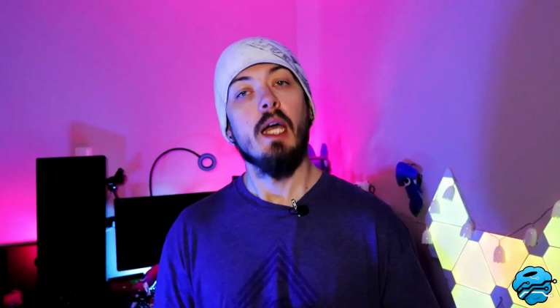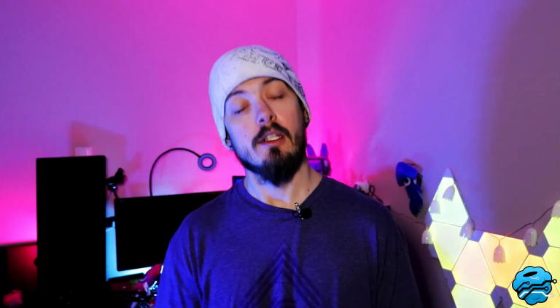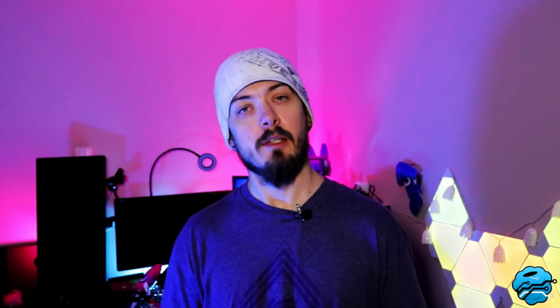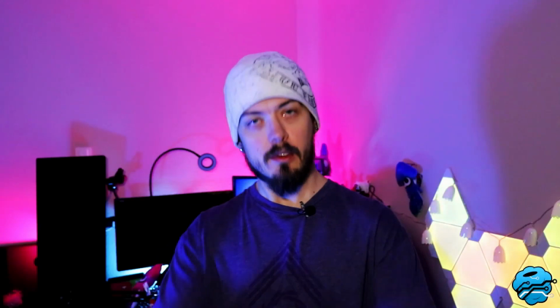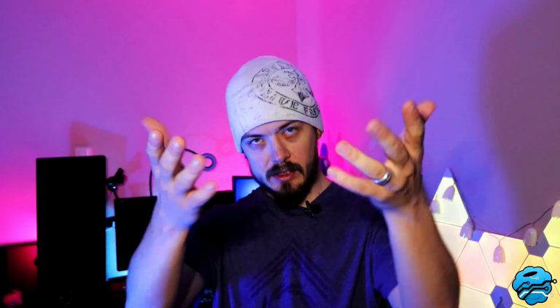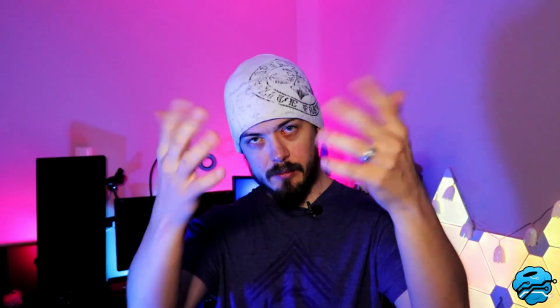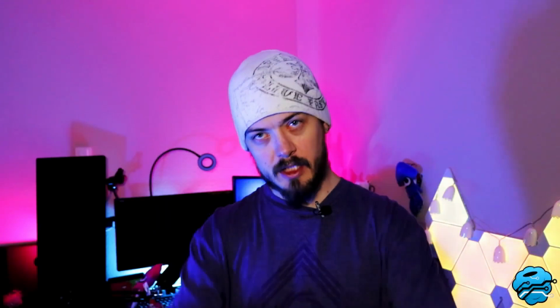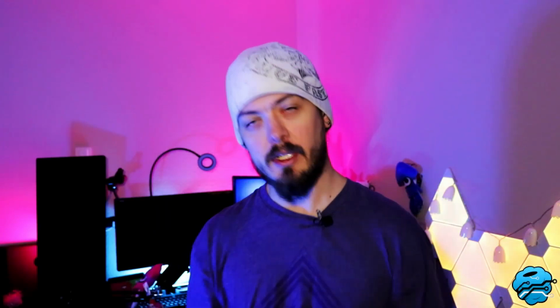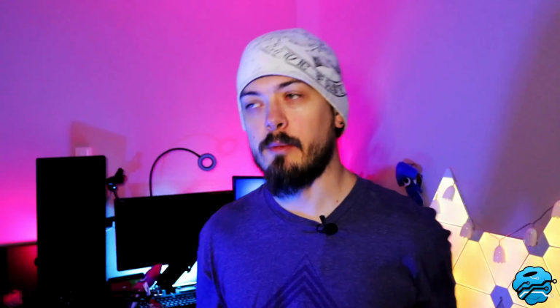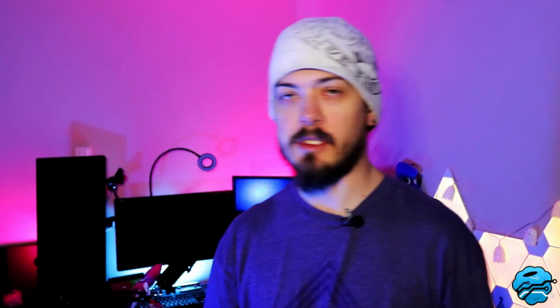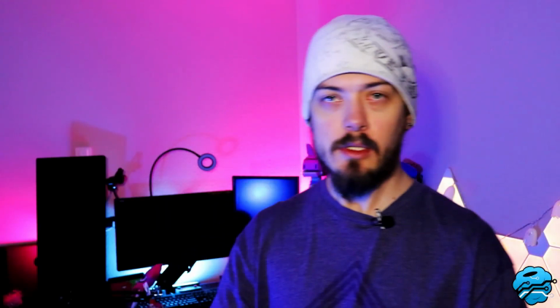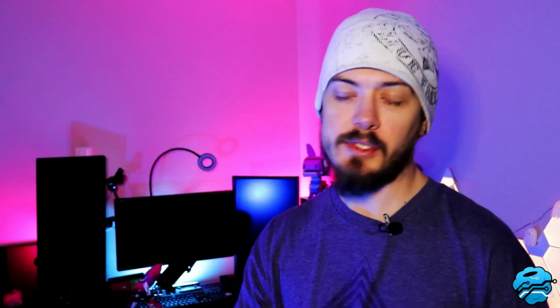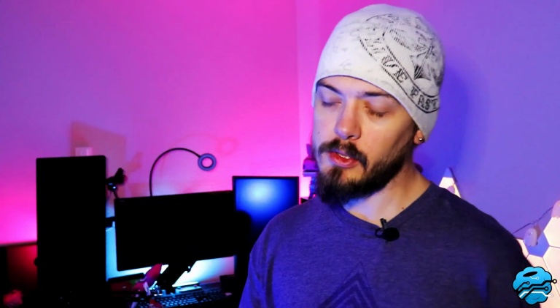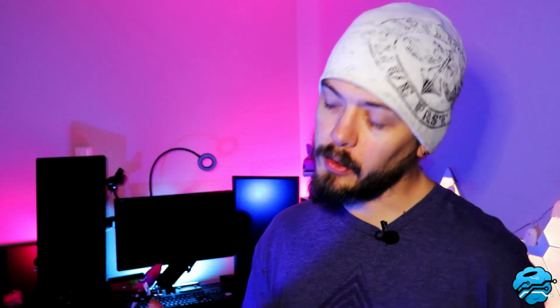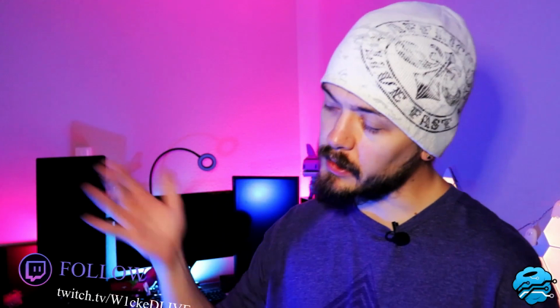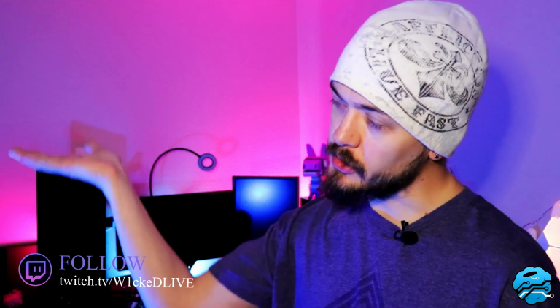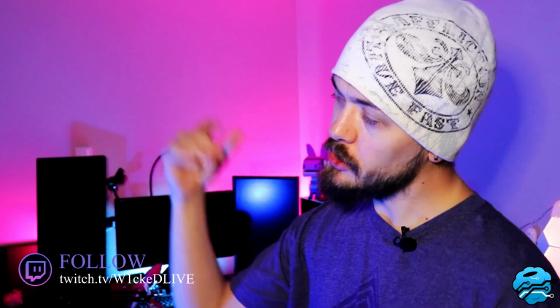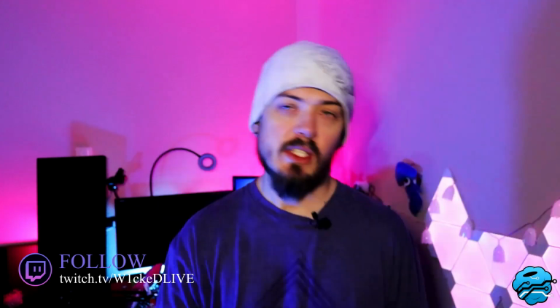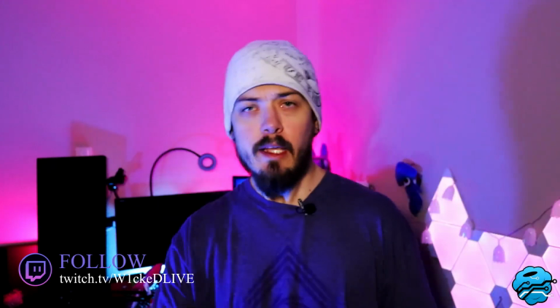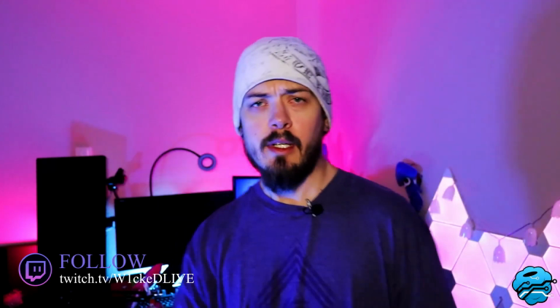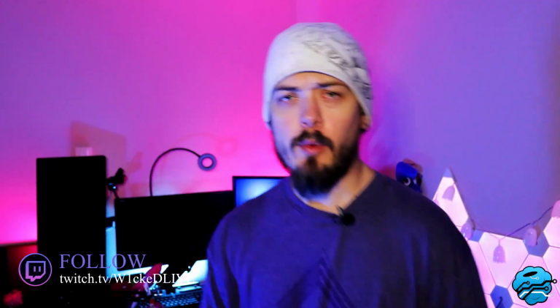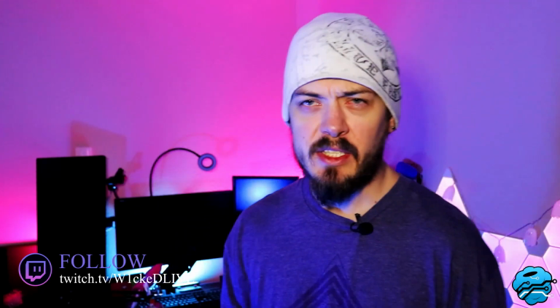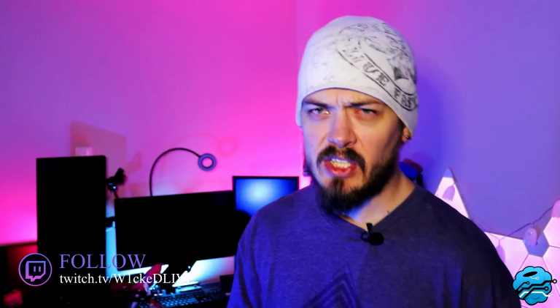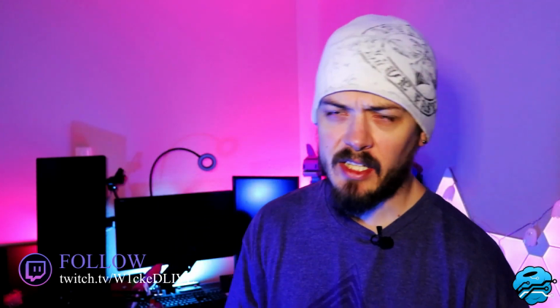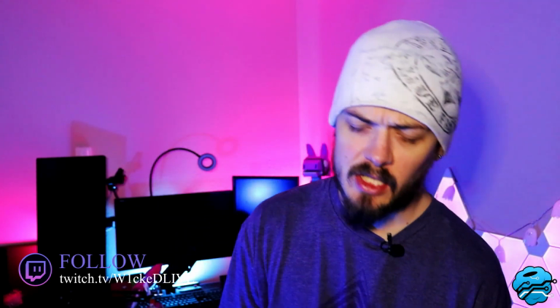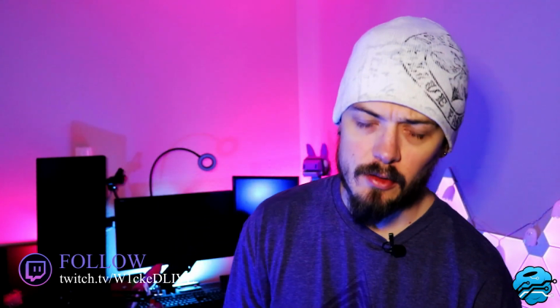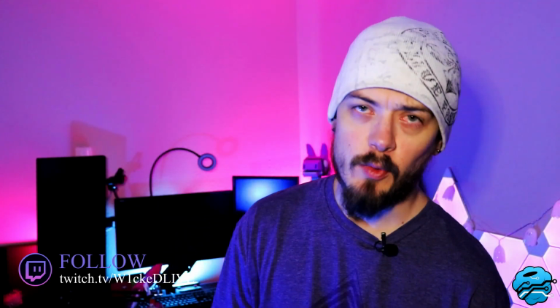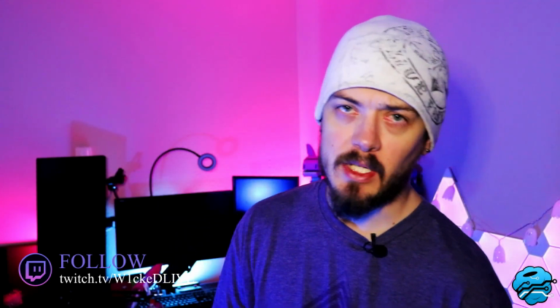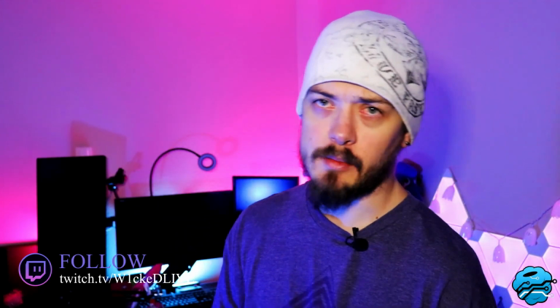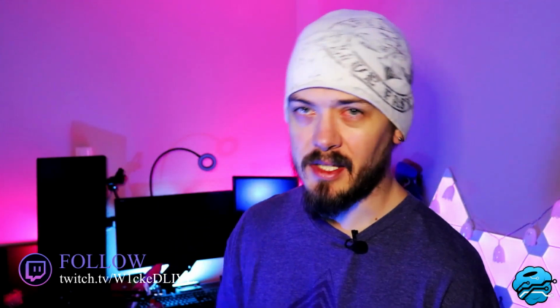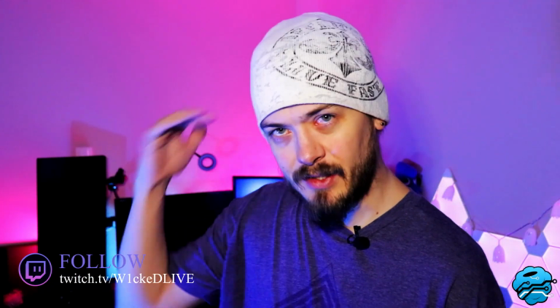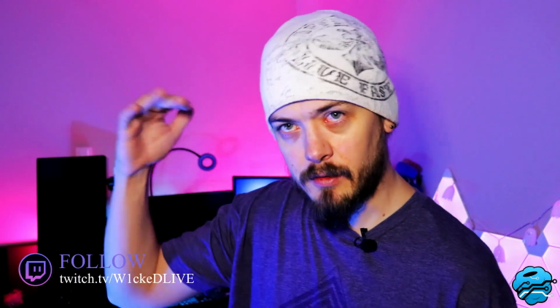Hello everybody, welcome back to the Blue Raspberry Network. My name is Nolan, also known as Wicked over on Twitch. Today we're going to teach you how to take your webcam to the next level.